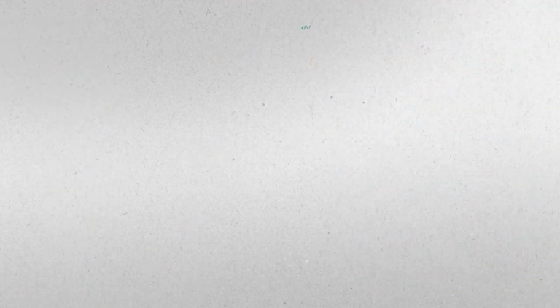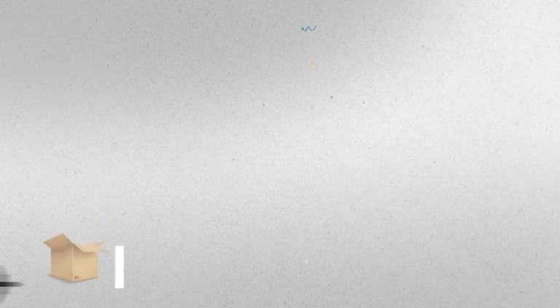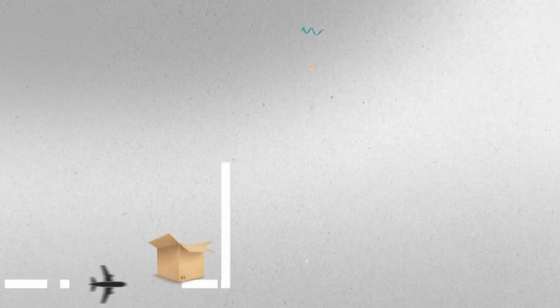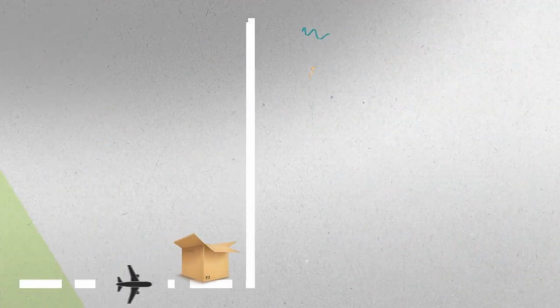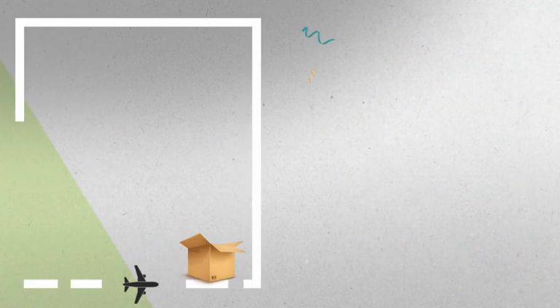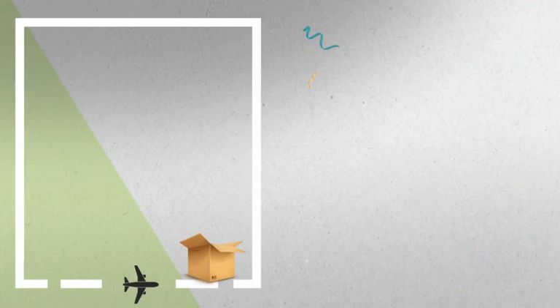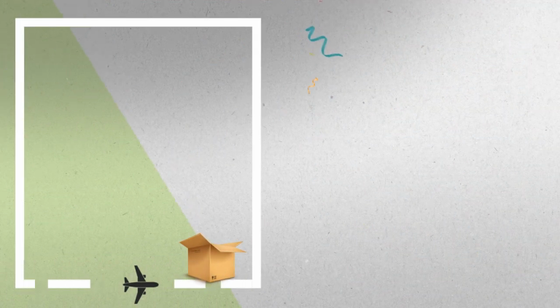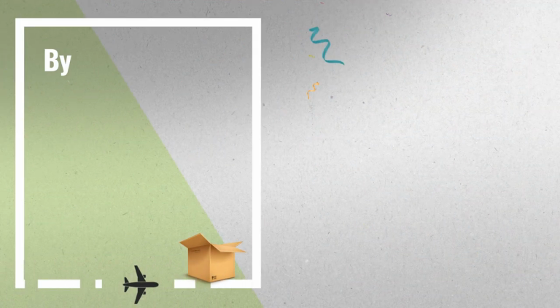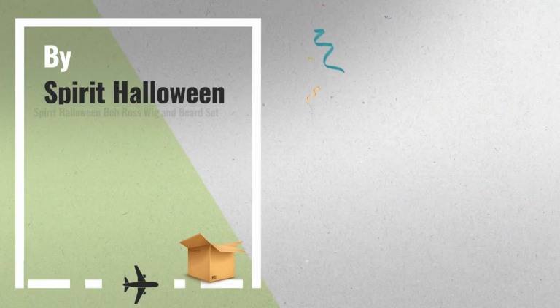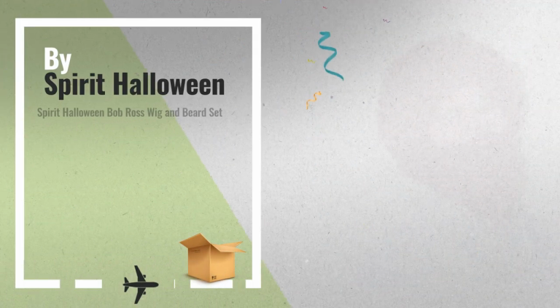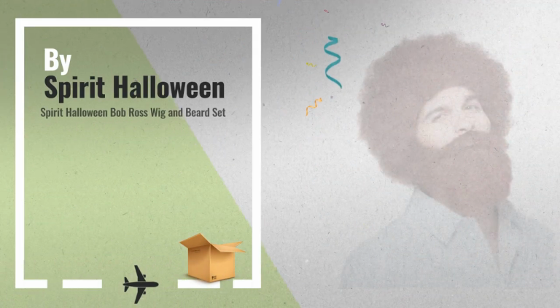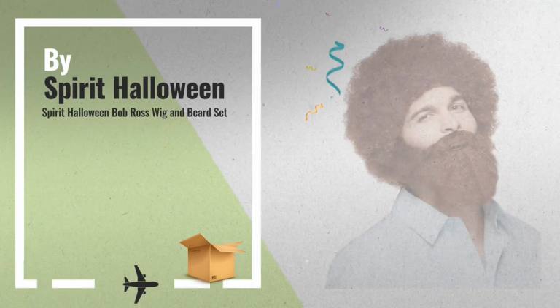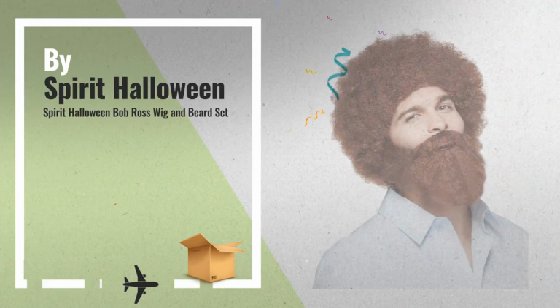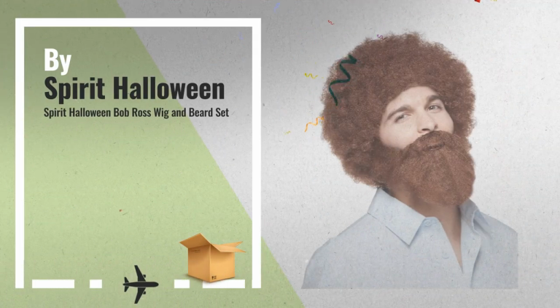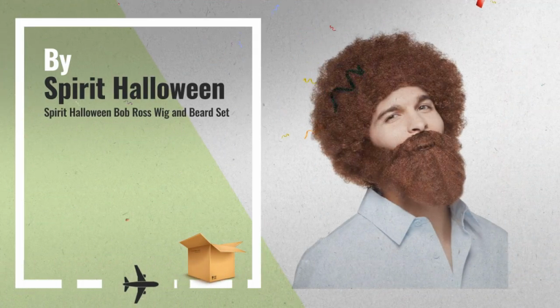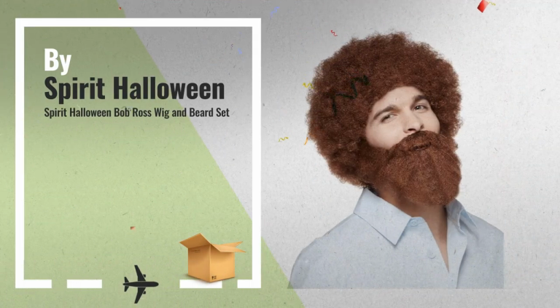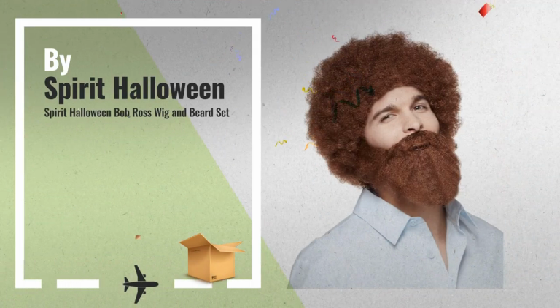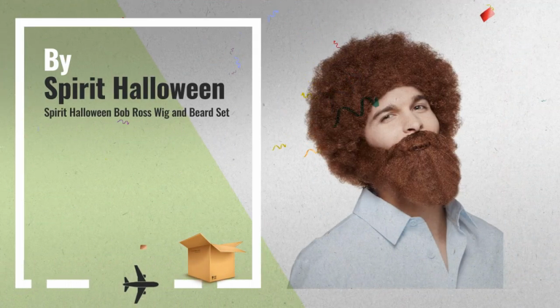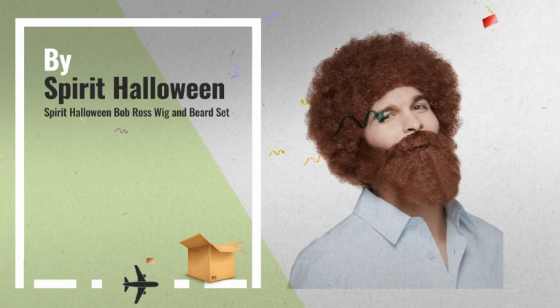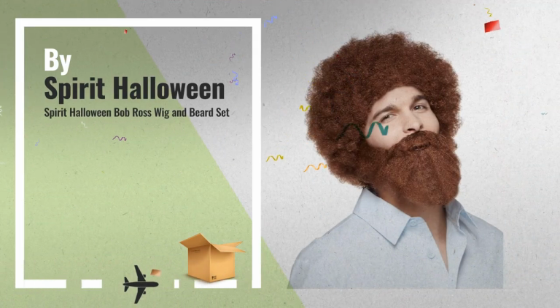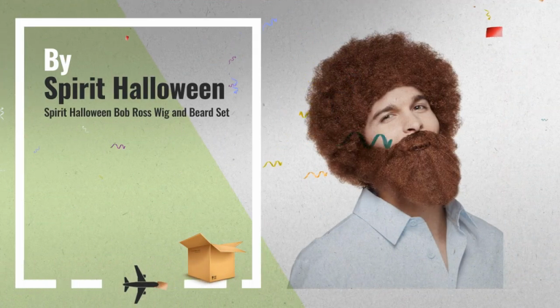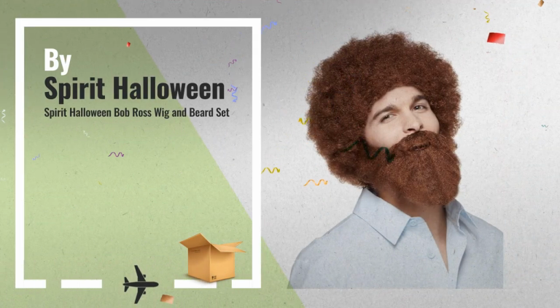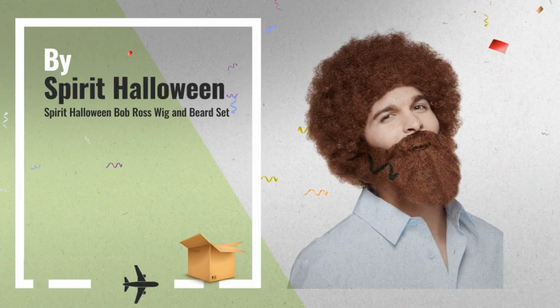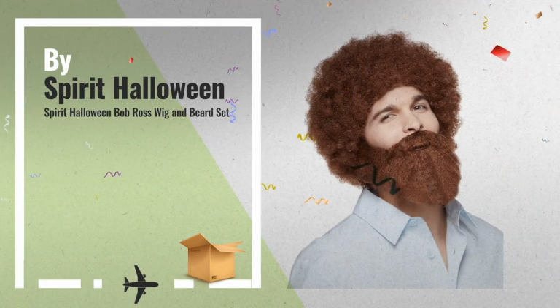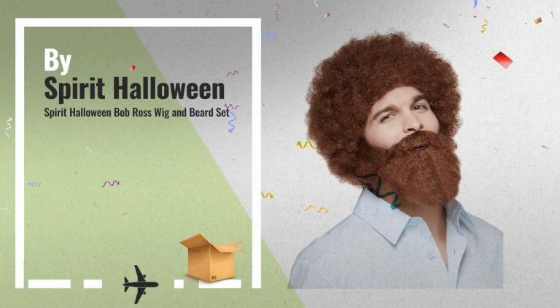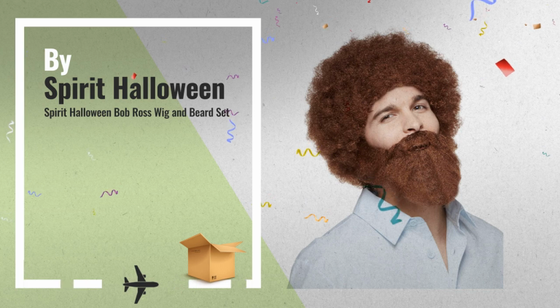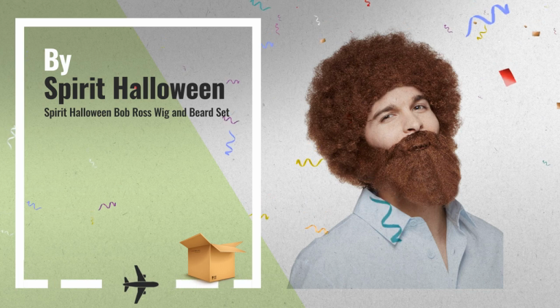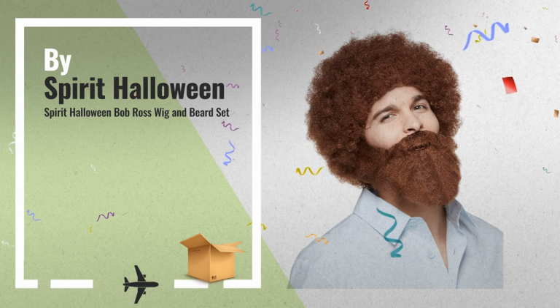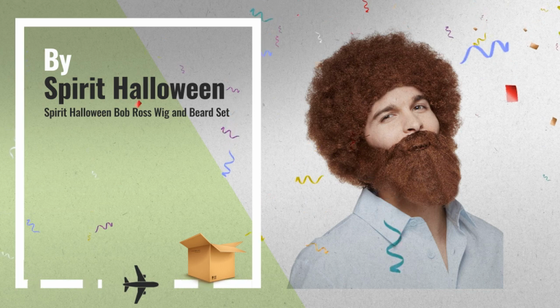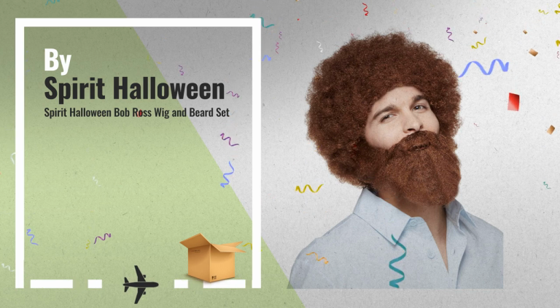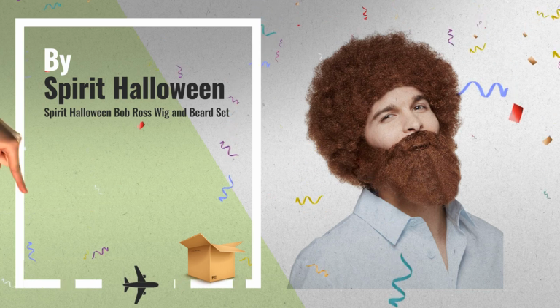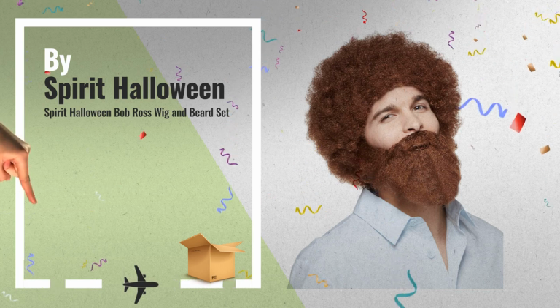Number 3 by Spirit Halloween. Get ready for Halloween 2018.